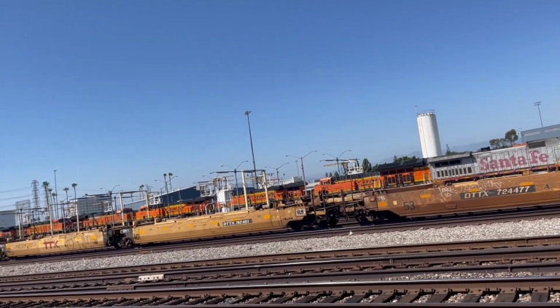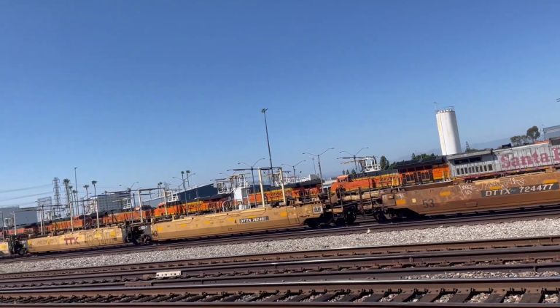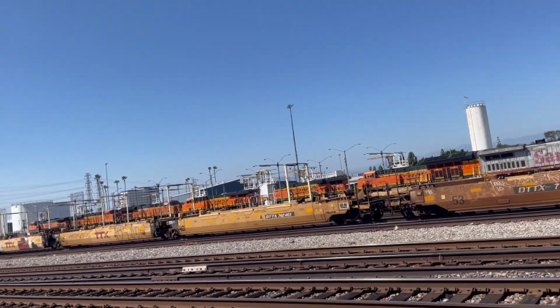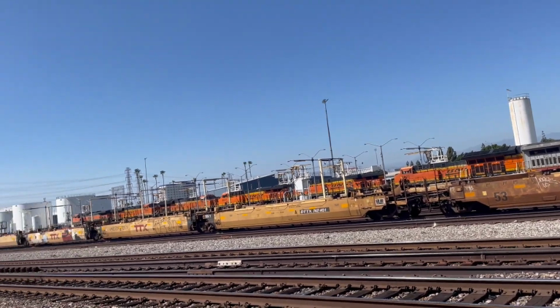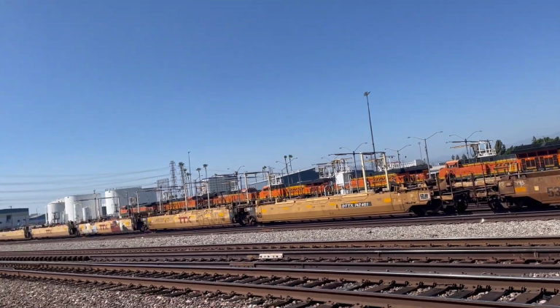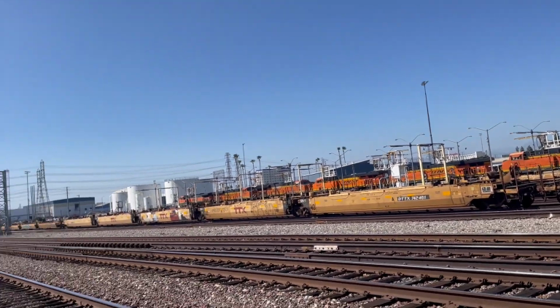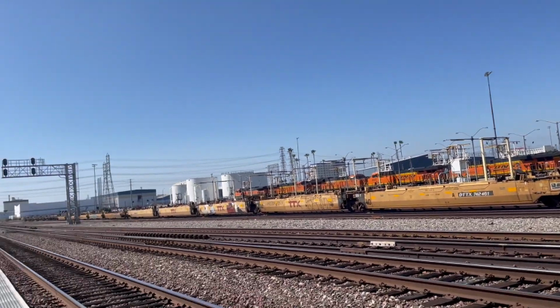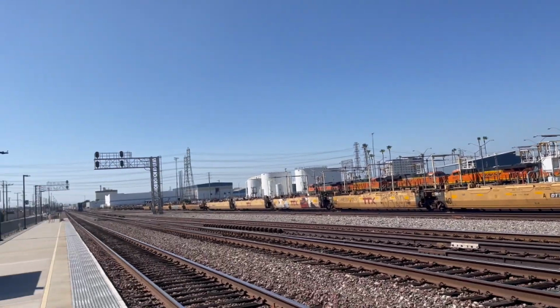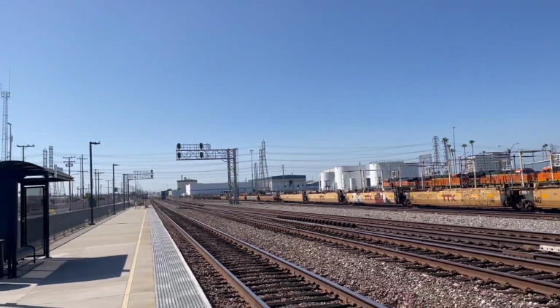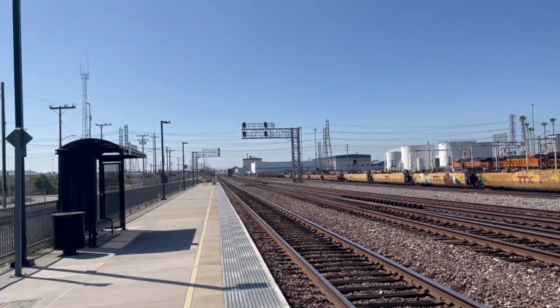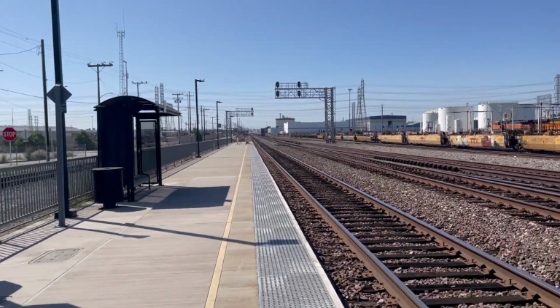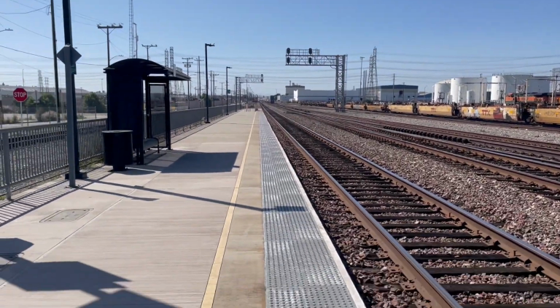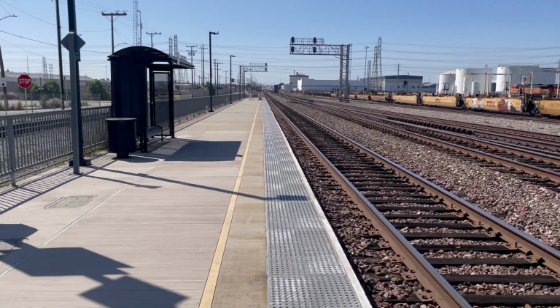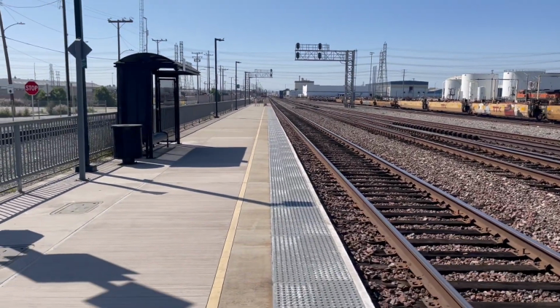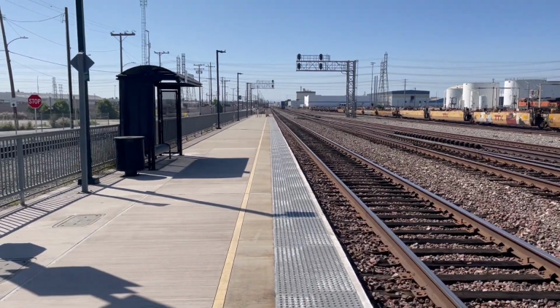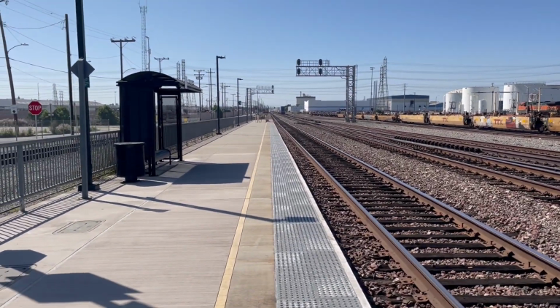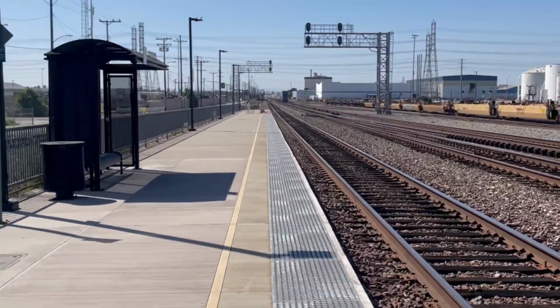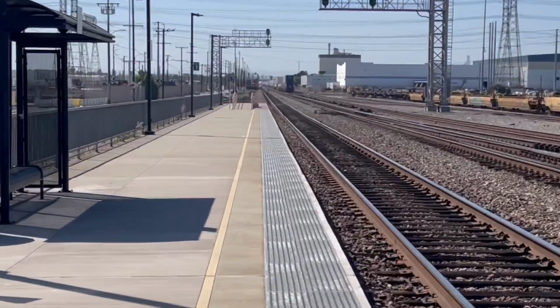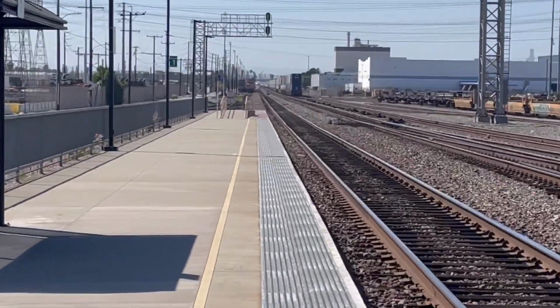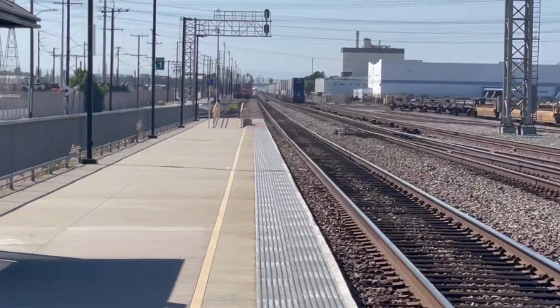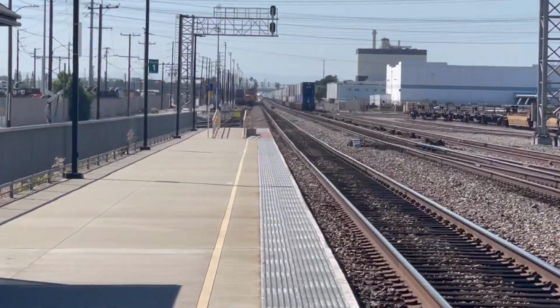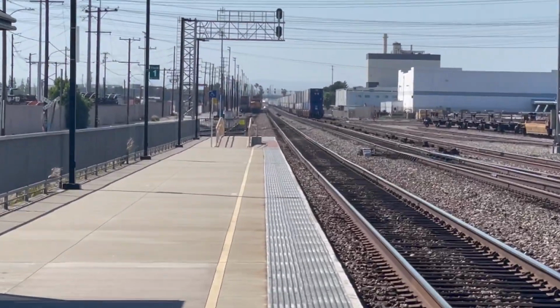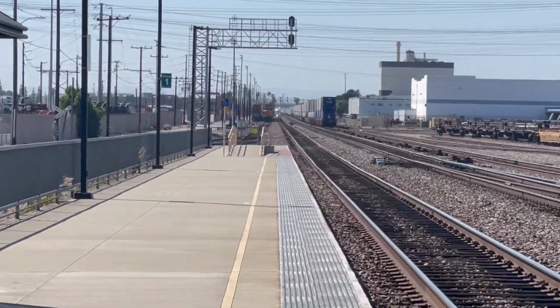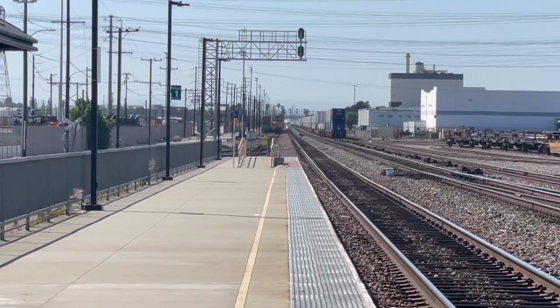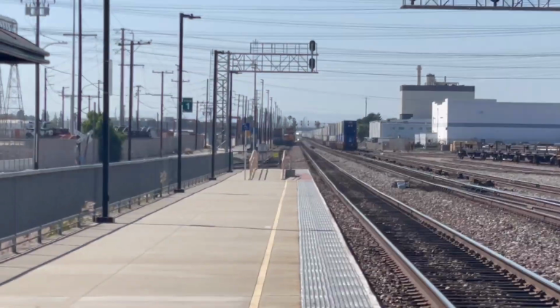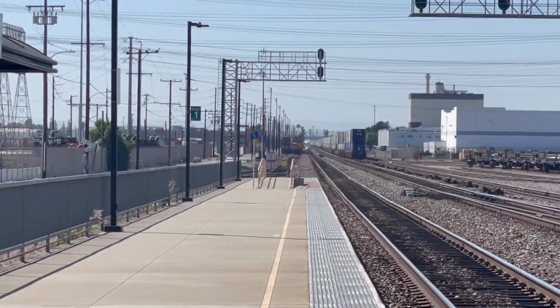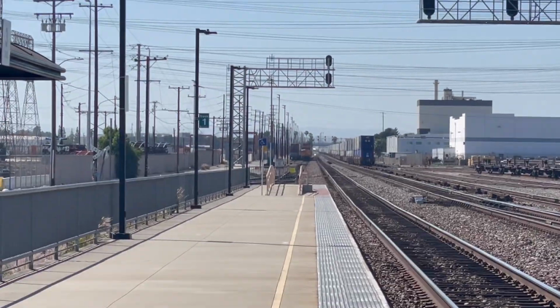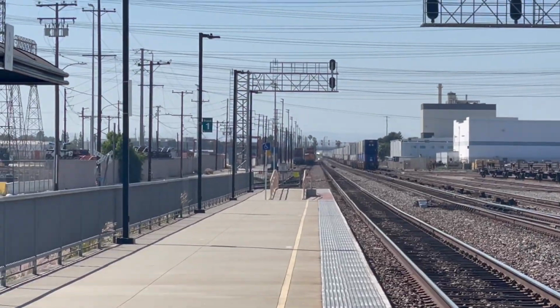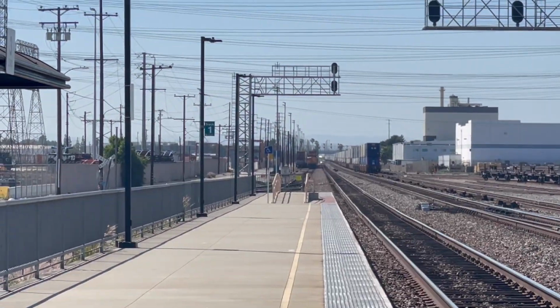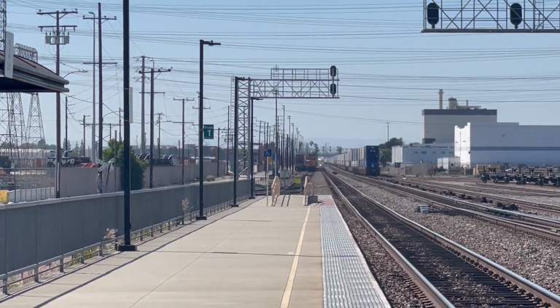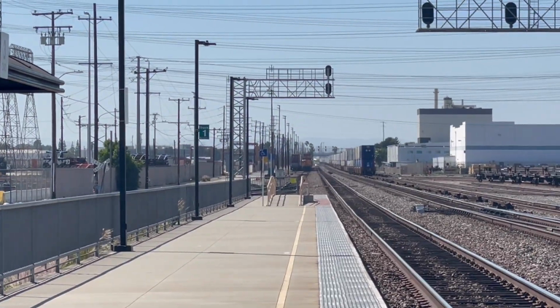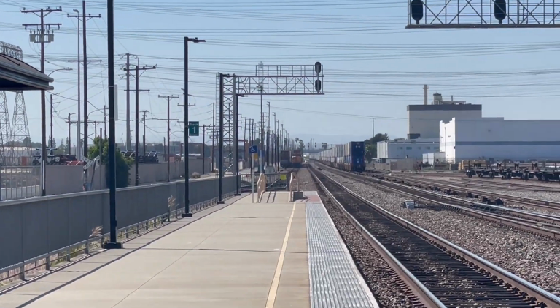Wait, I think that's the Metrolink. Metrolink should be coming. The light's a bit brighter now.